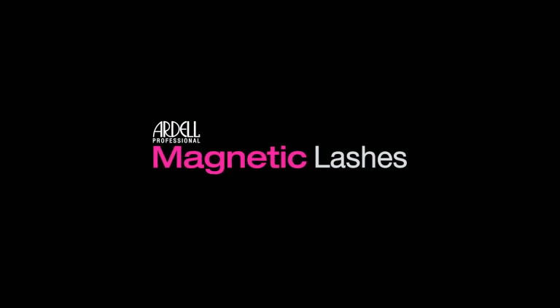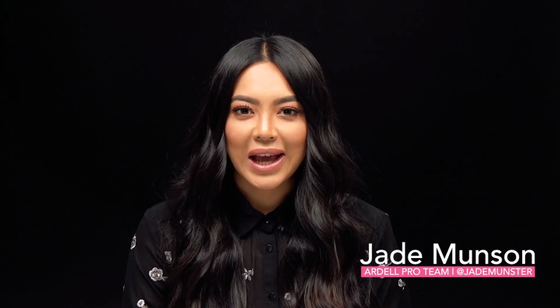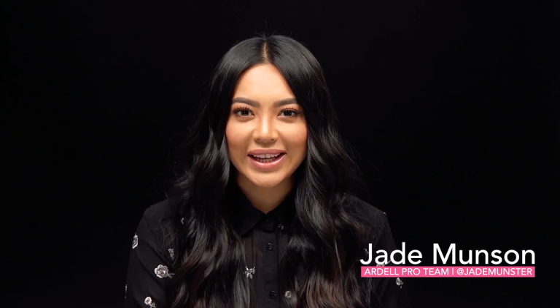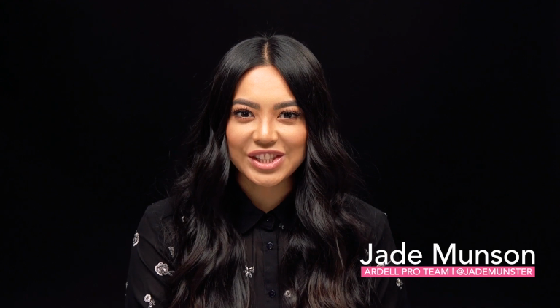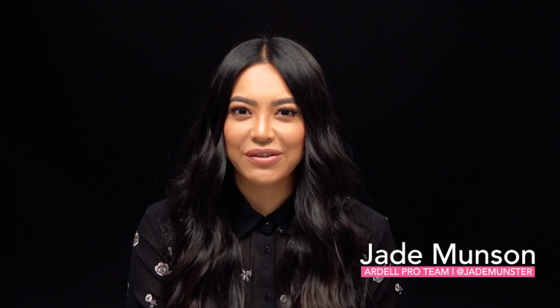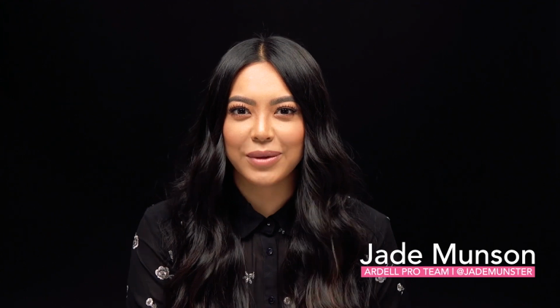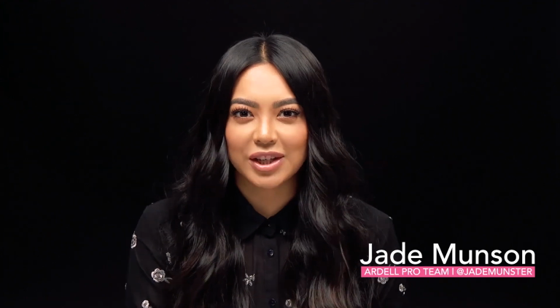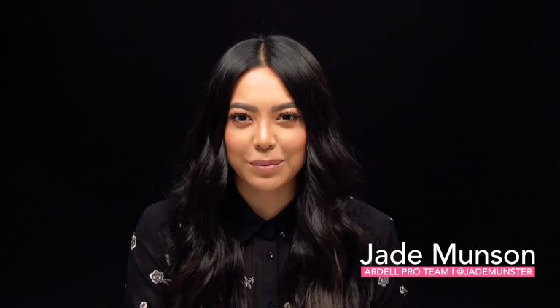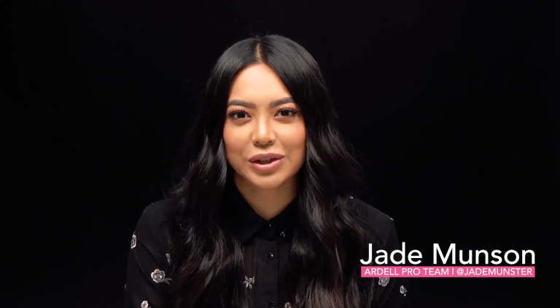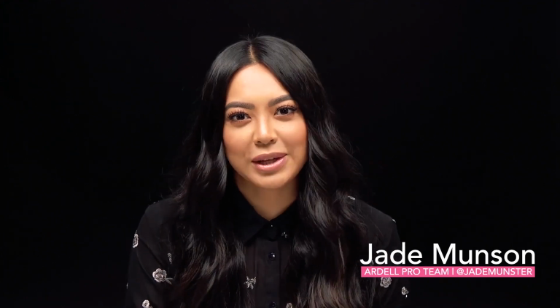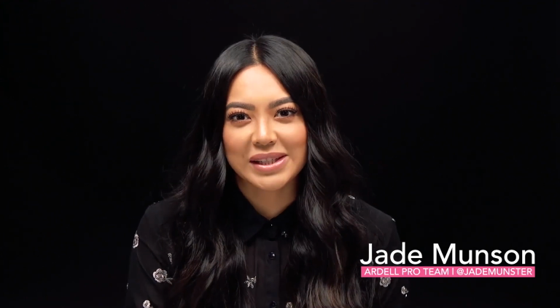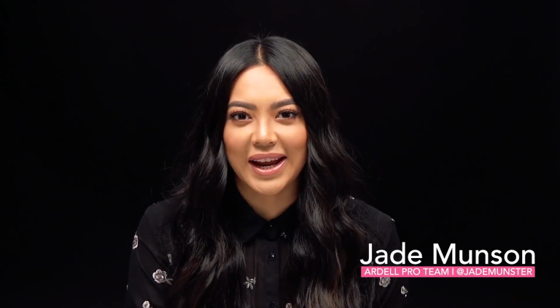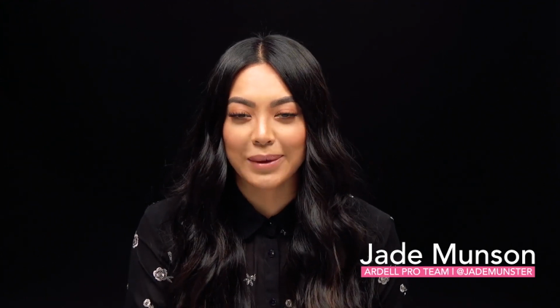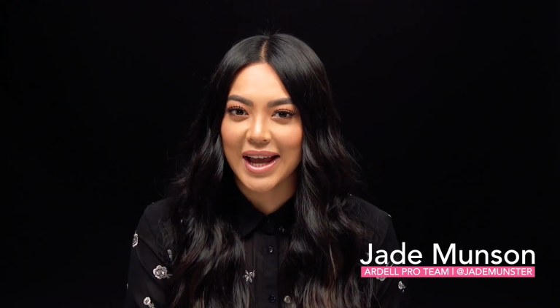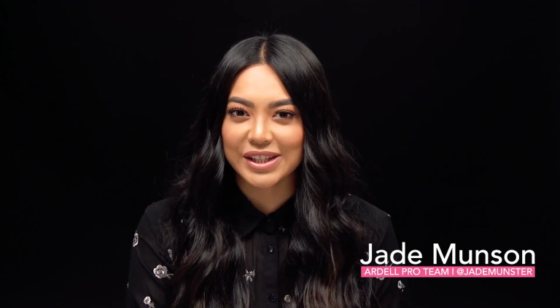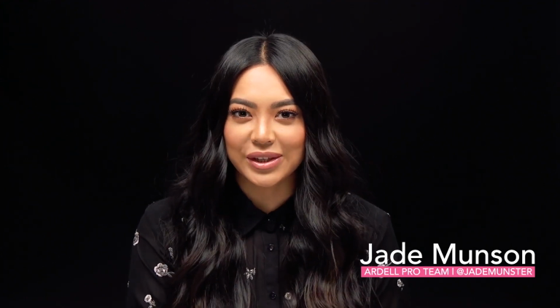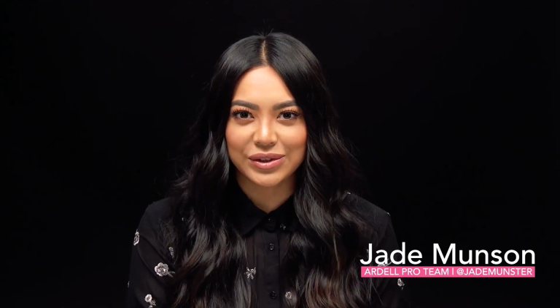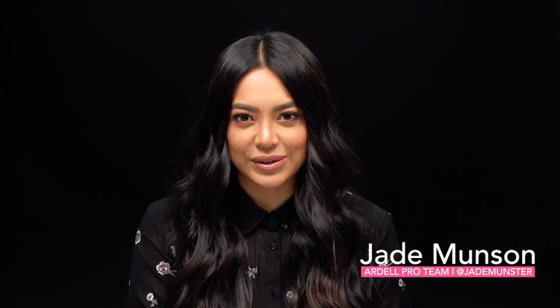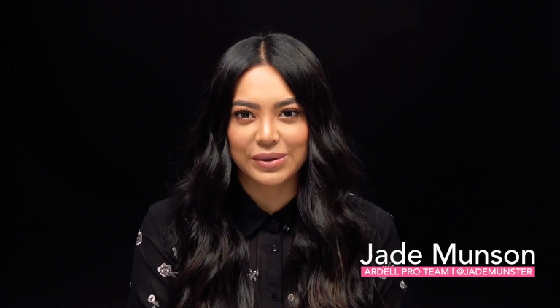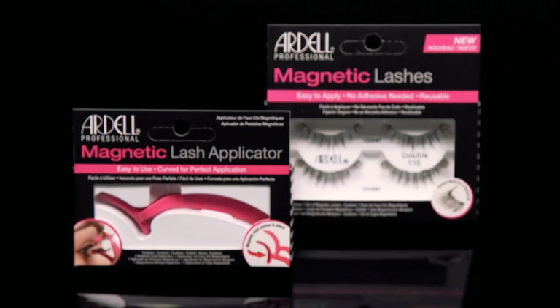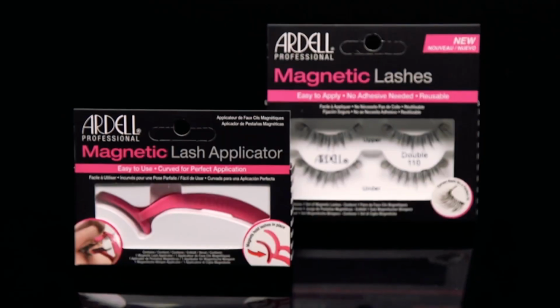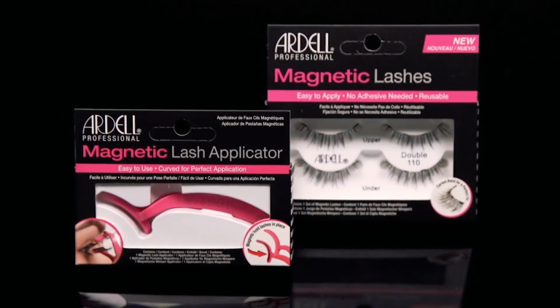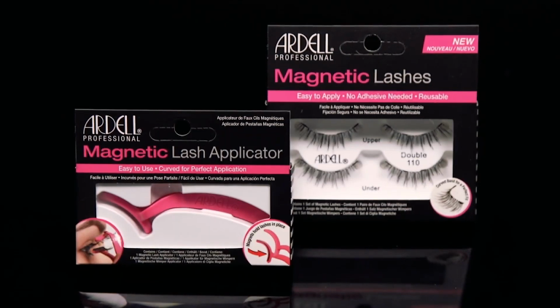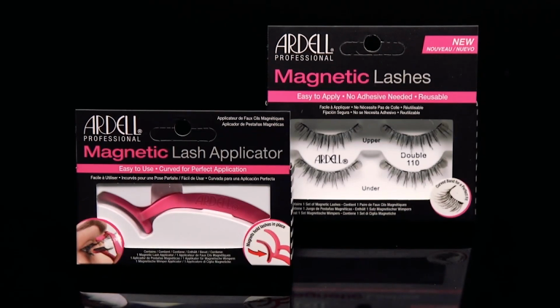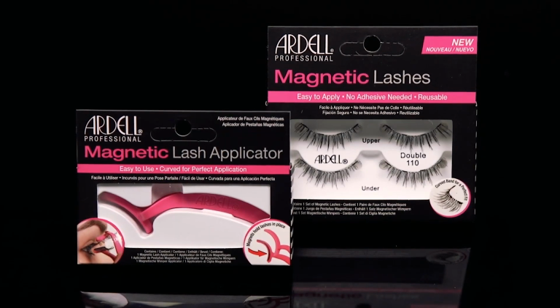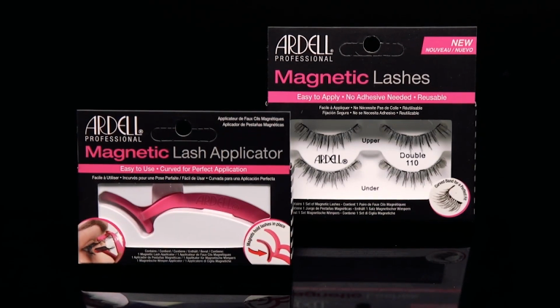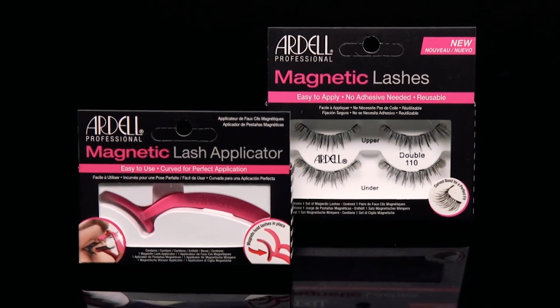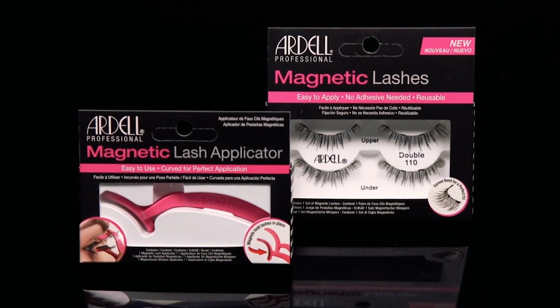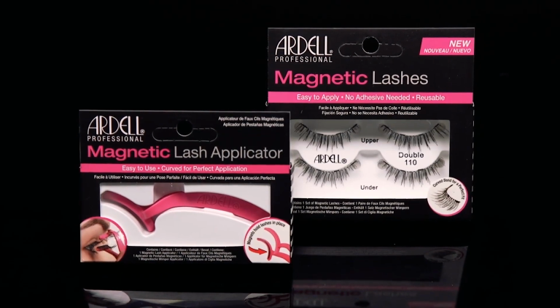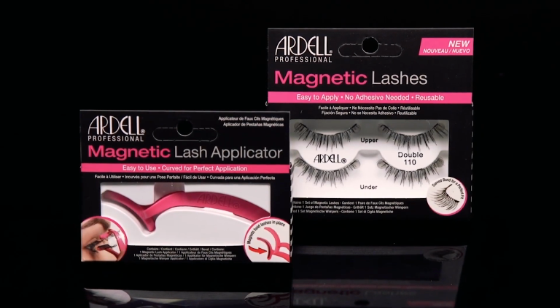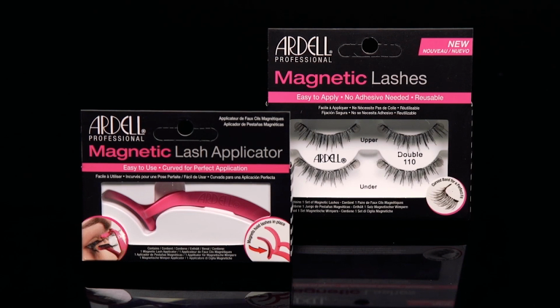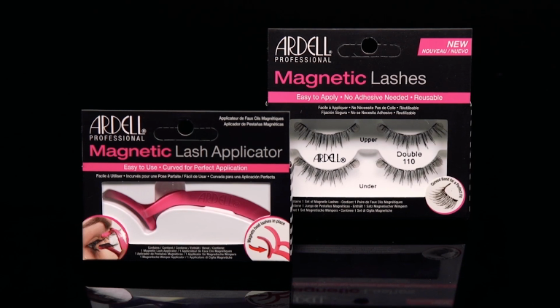Hi, it's Jade from the Ardell Pro Team and today I'm excited to introduce you to Ardell's new magnetic lash applicator.